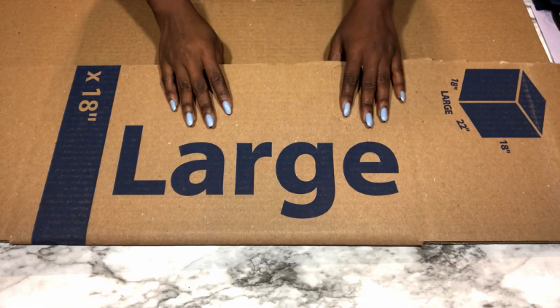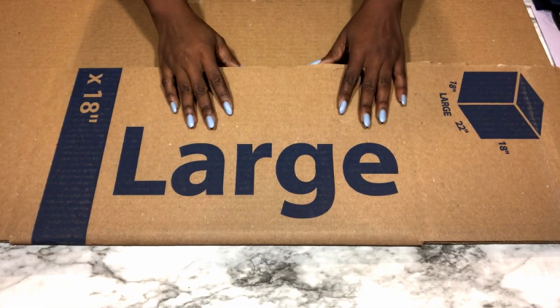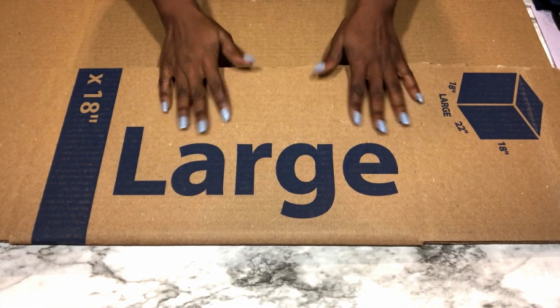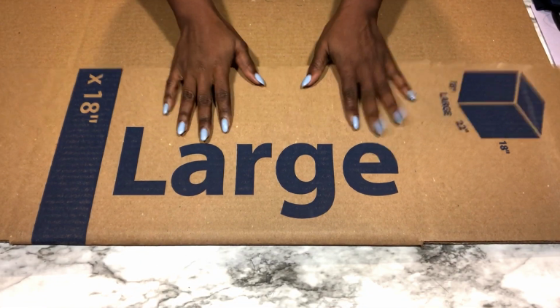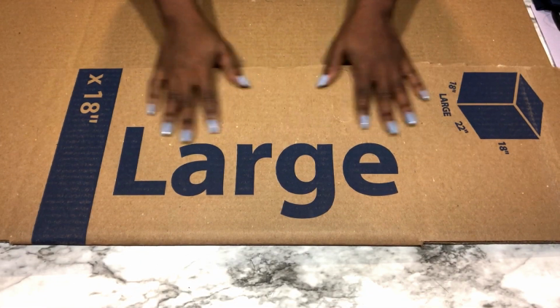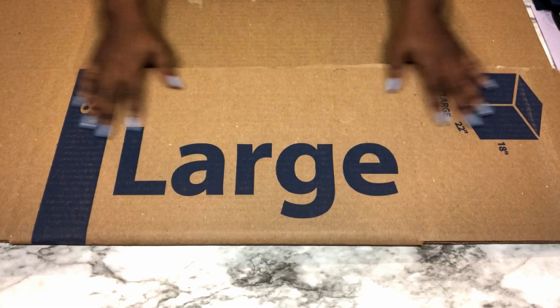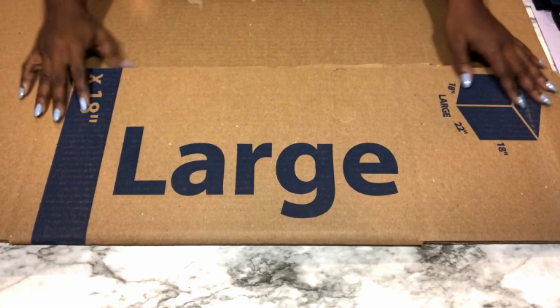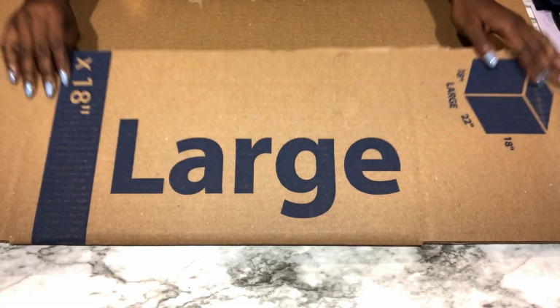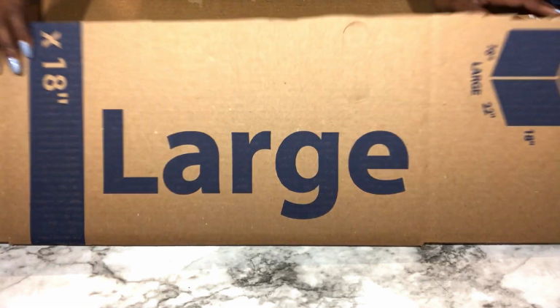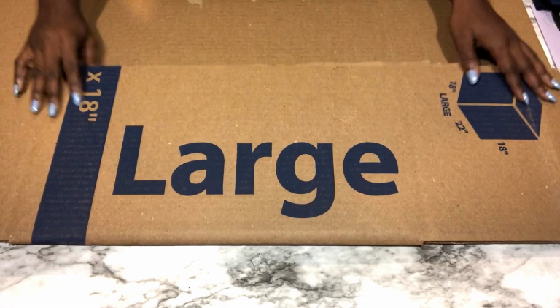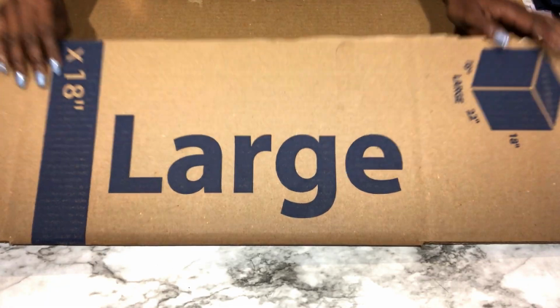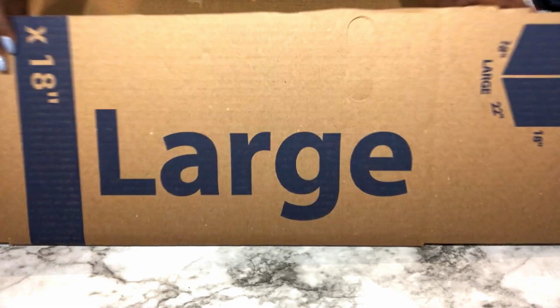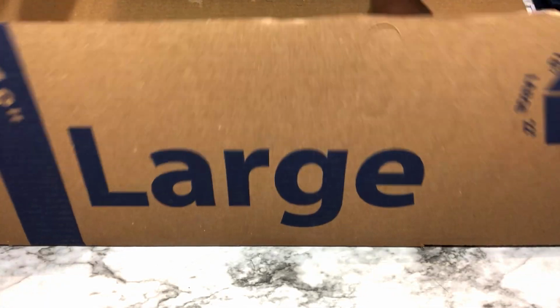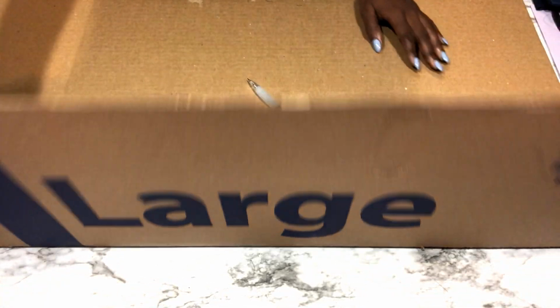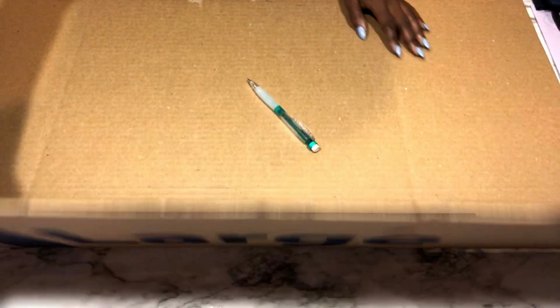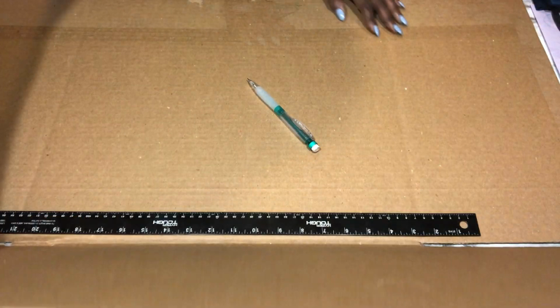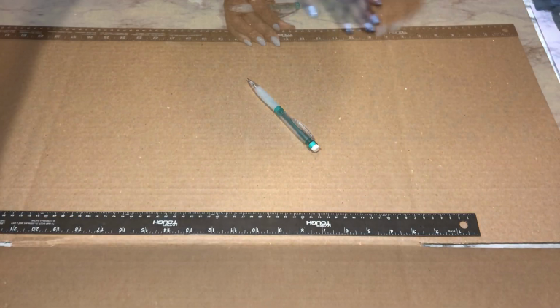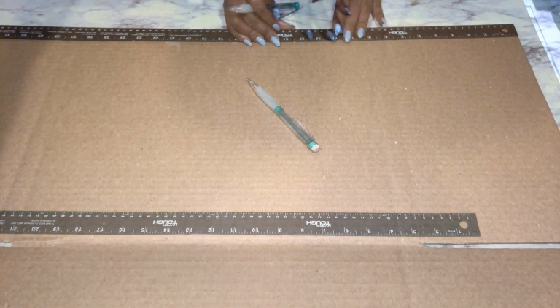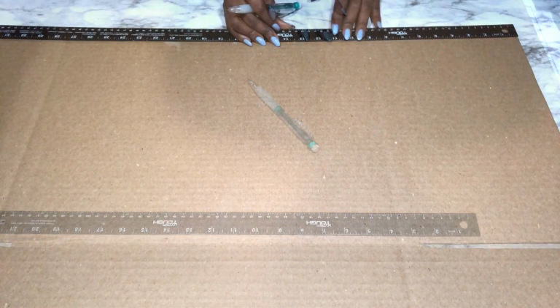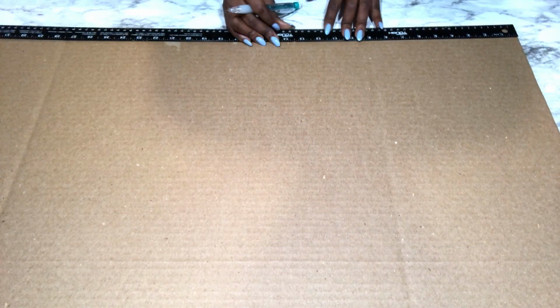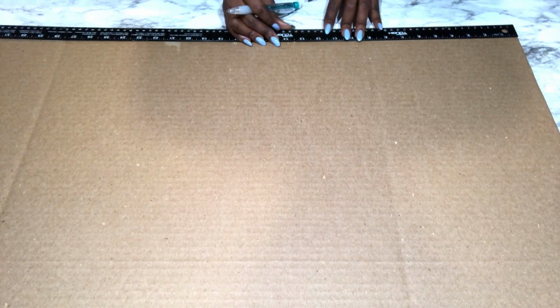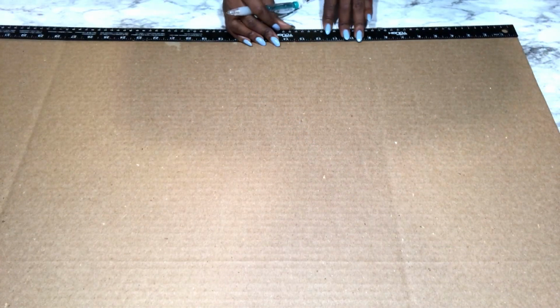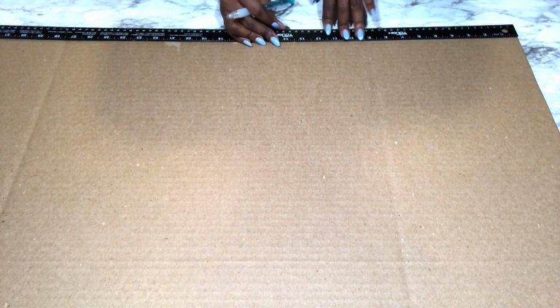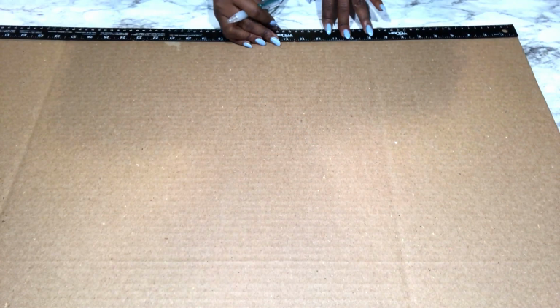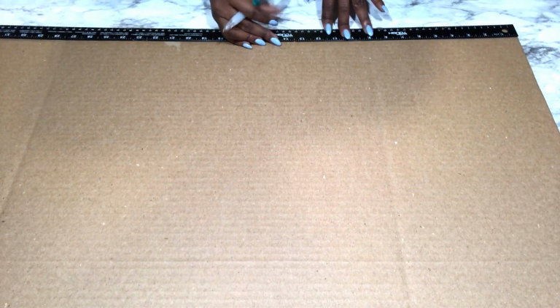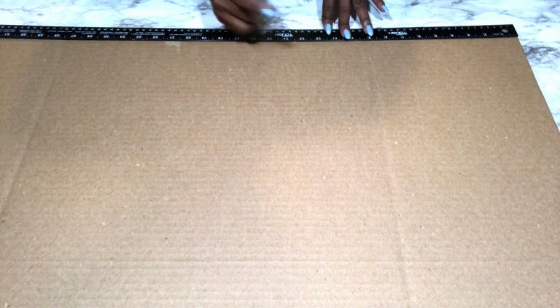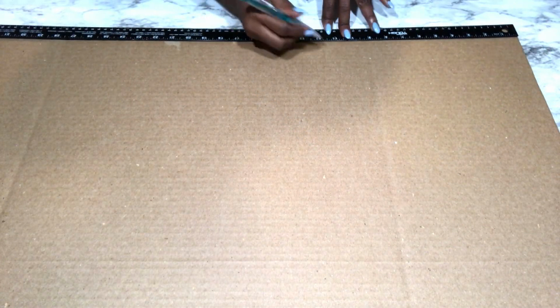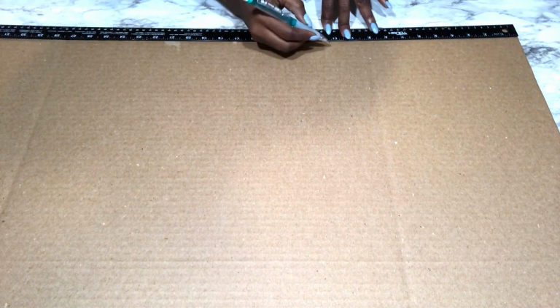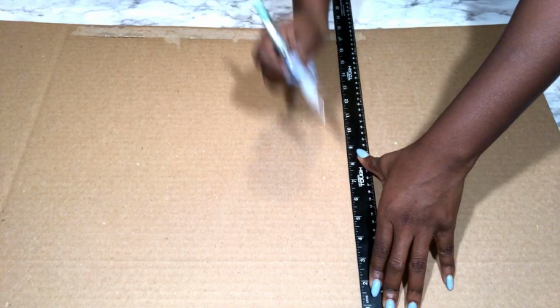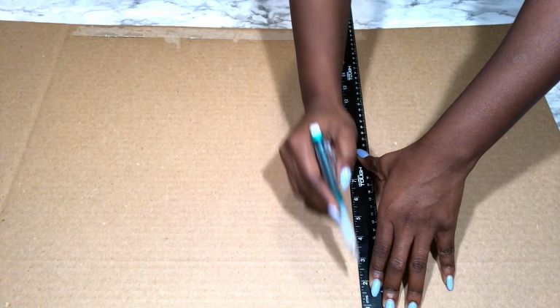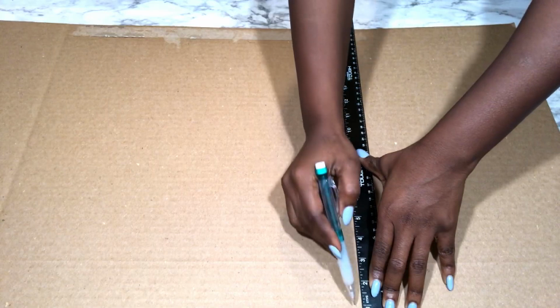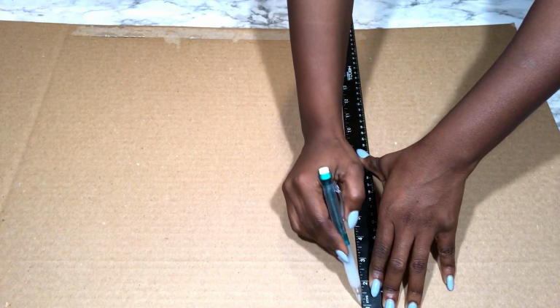Hey guys, YouTube Essentials here. For today's video I'll be making a decor set, and I'll be starting with a decorative flower vase.